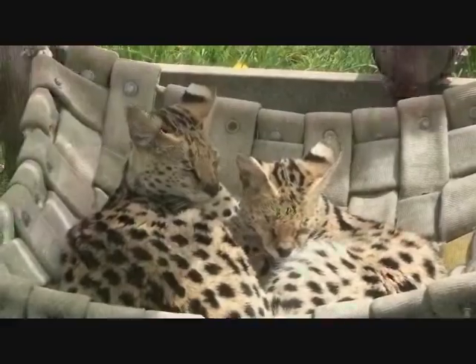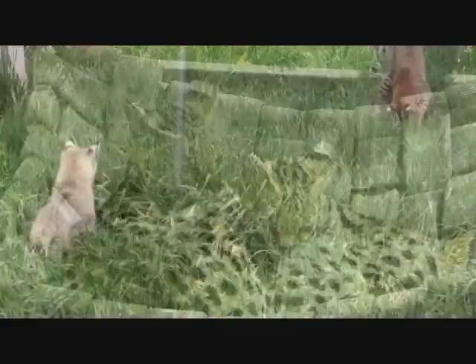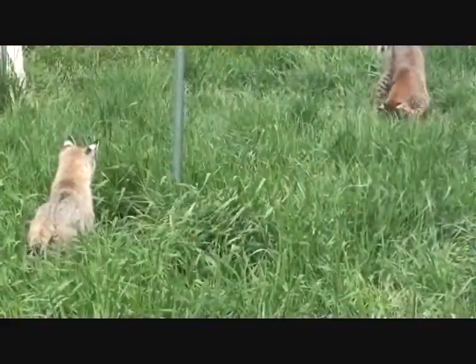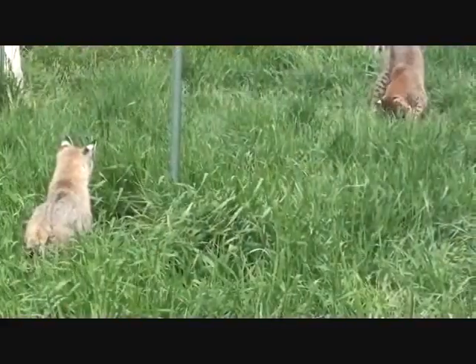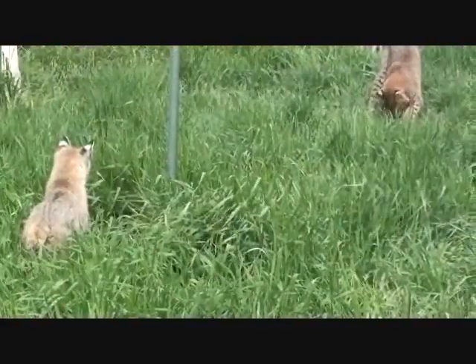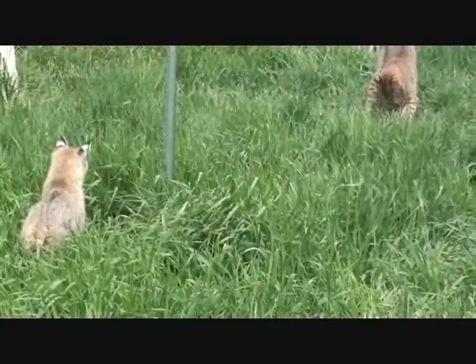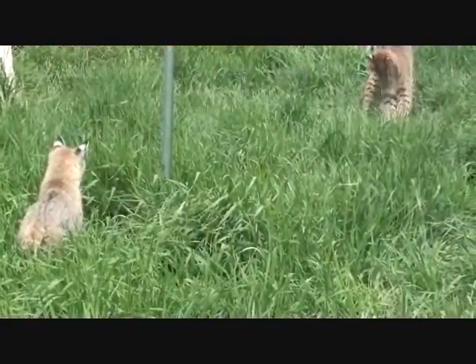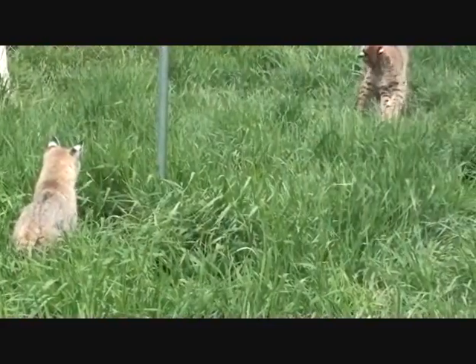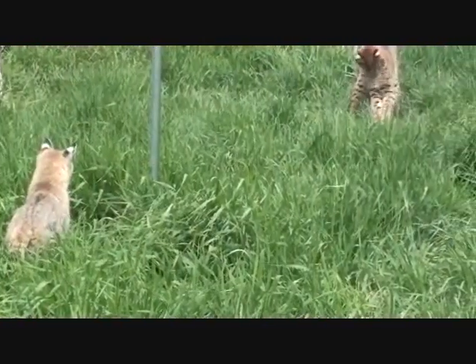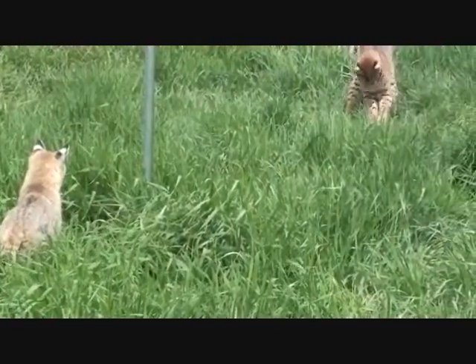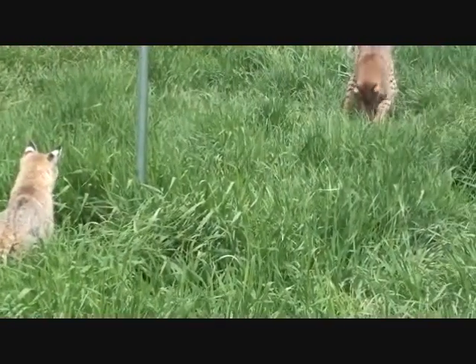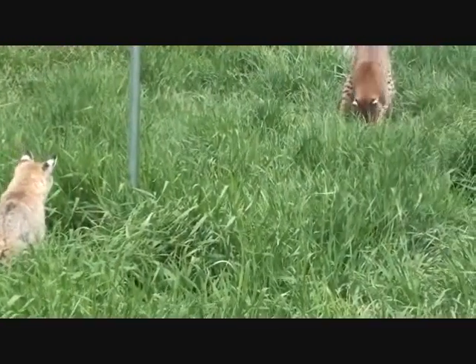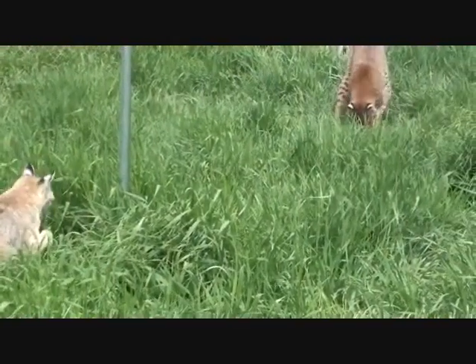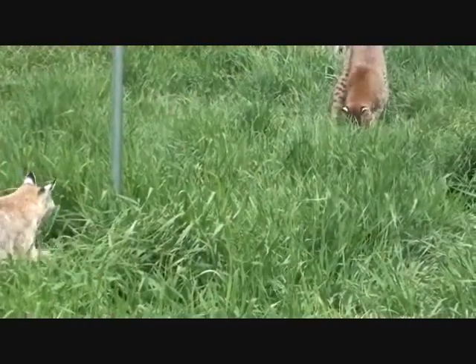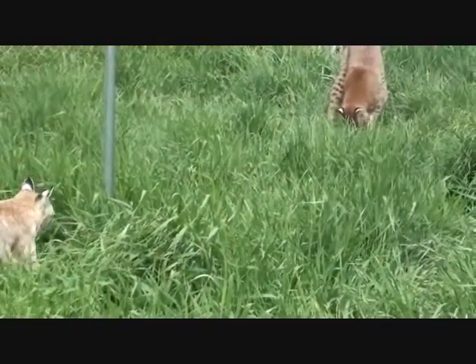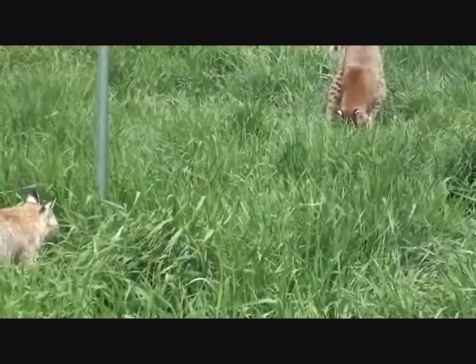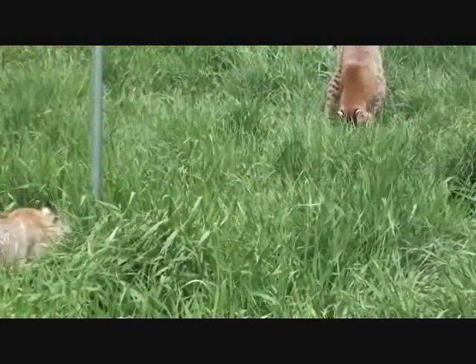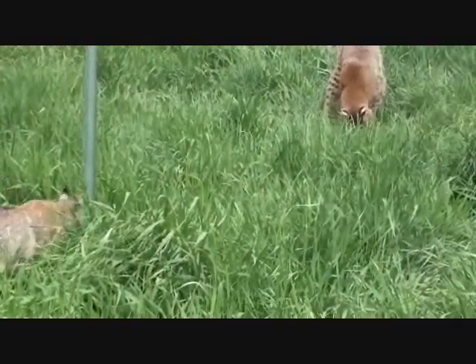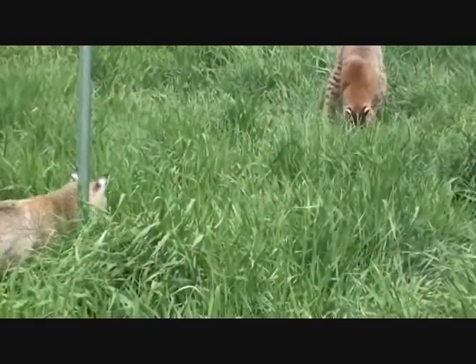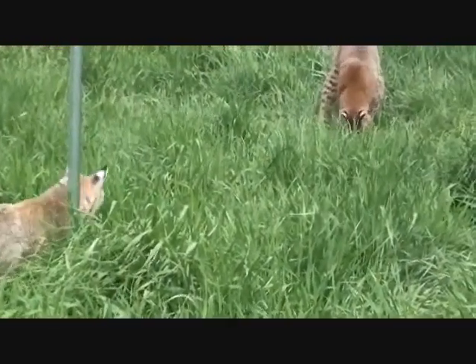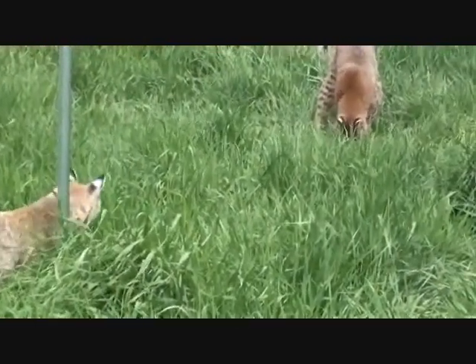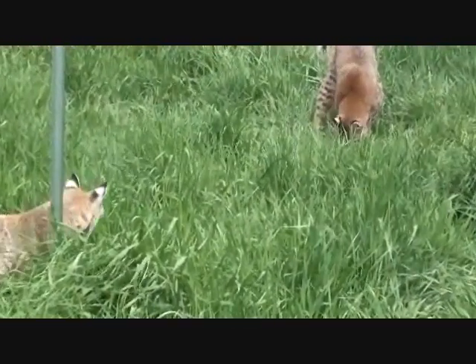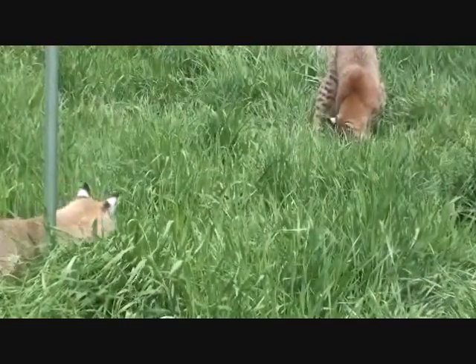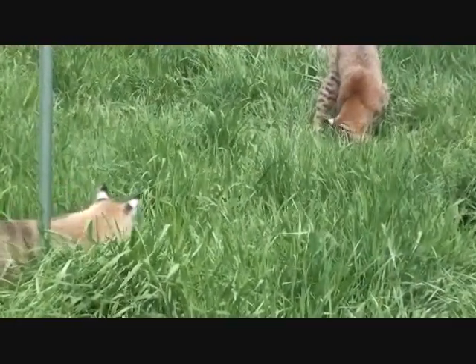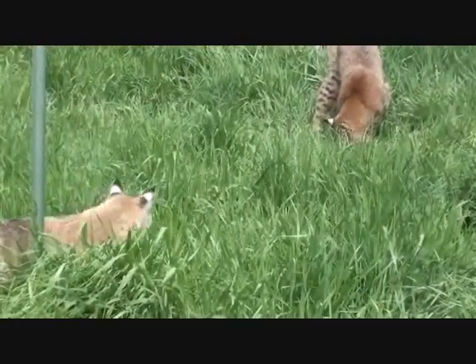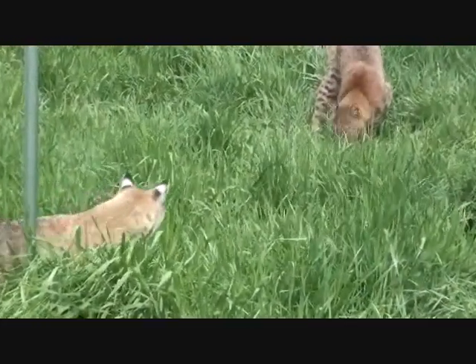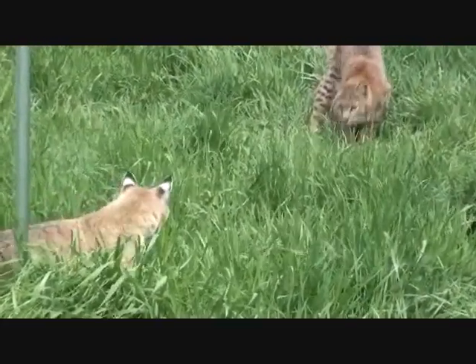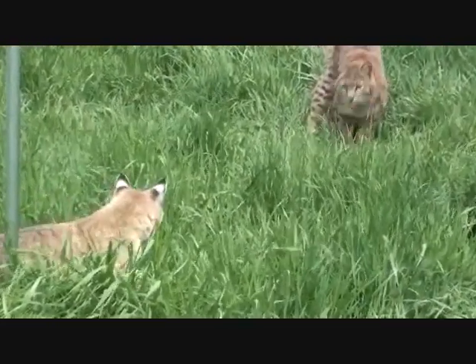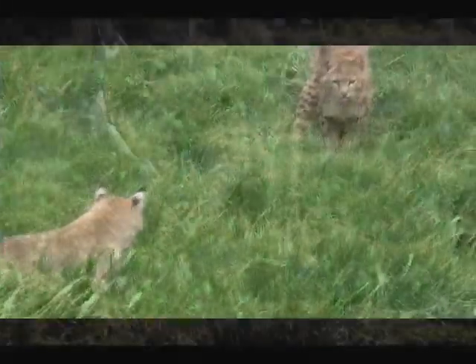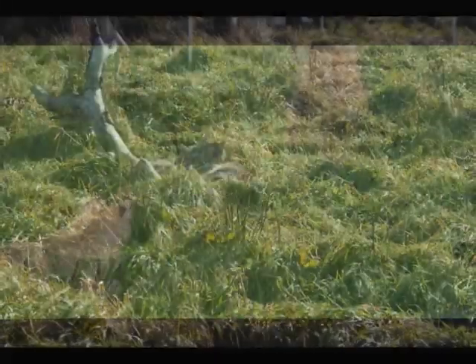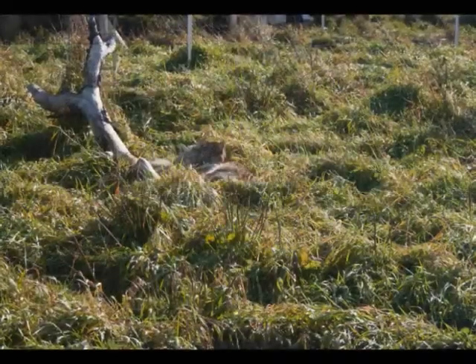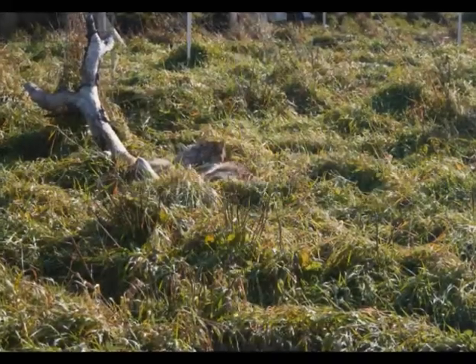In addition, male cats have generally larger teeth, broader heads, and a stronger bite force.